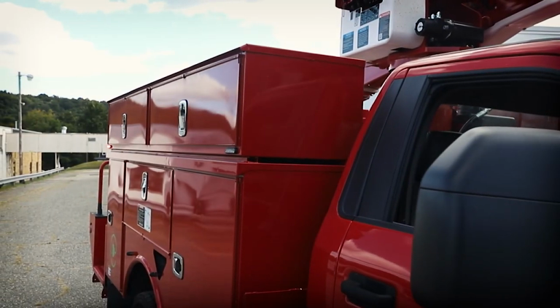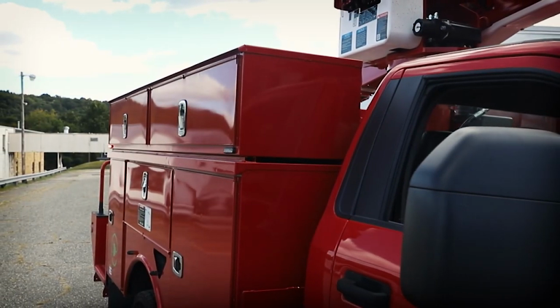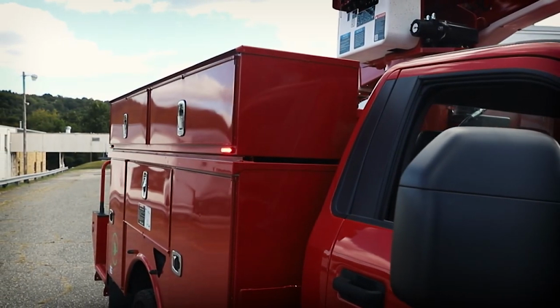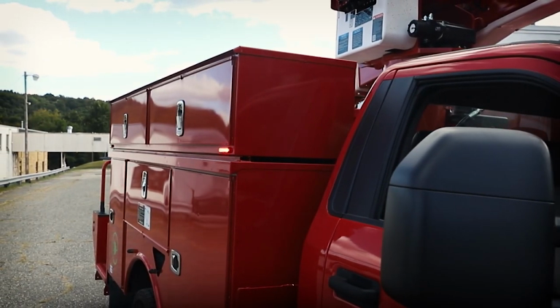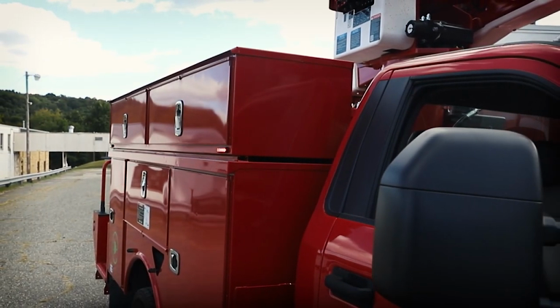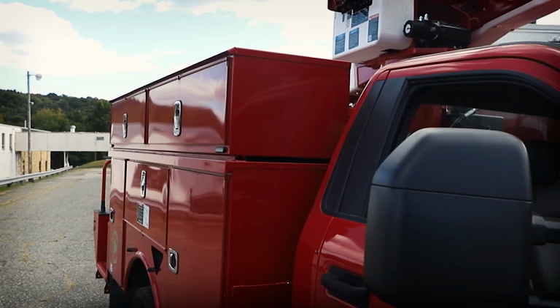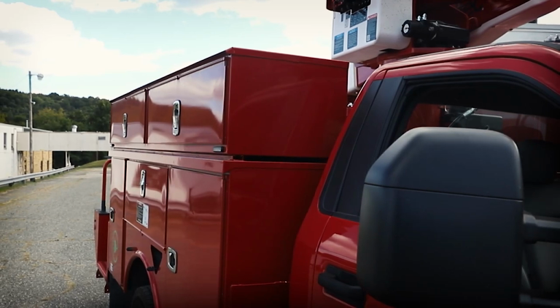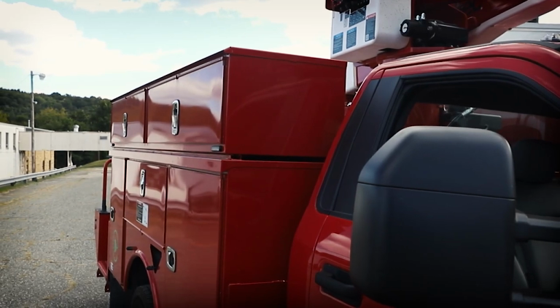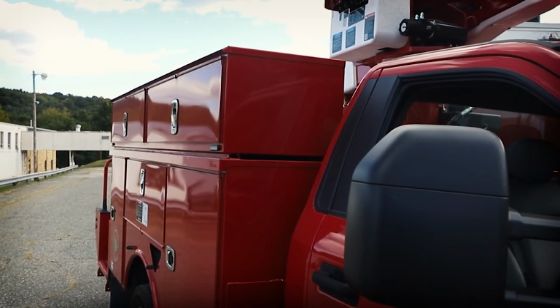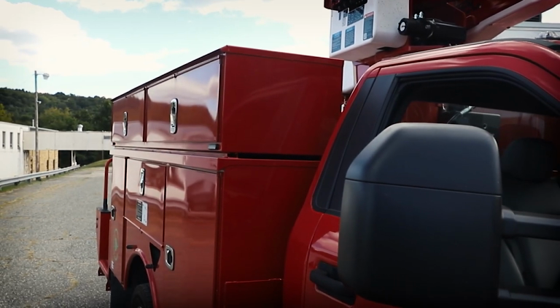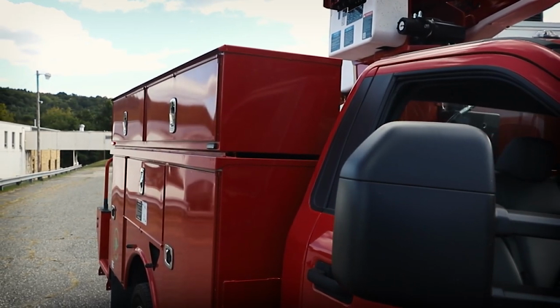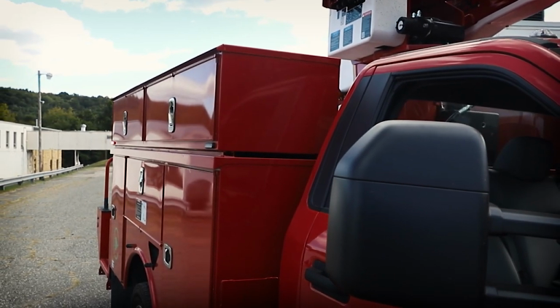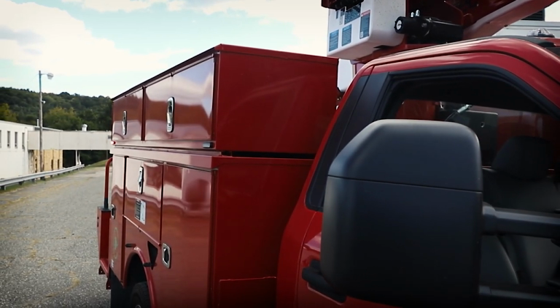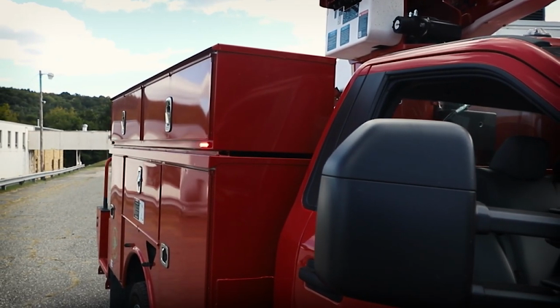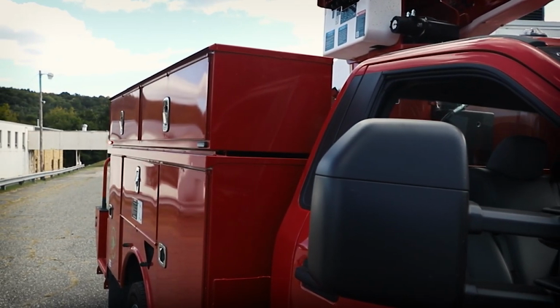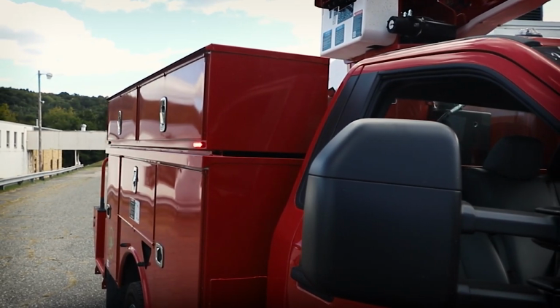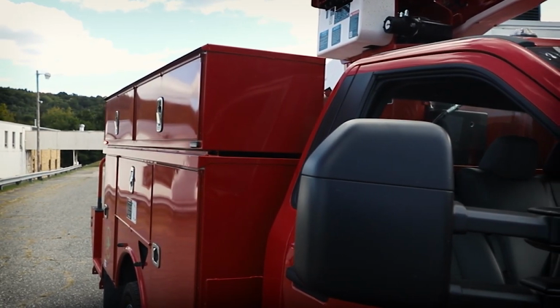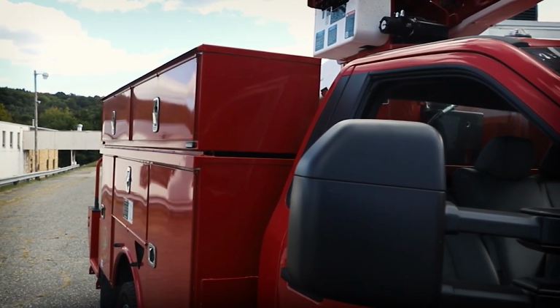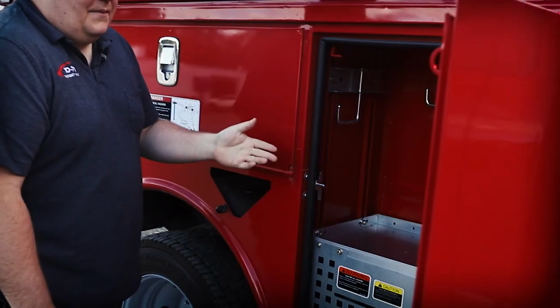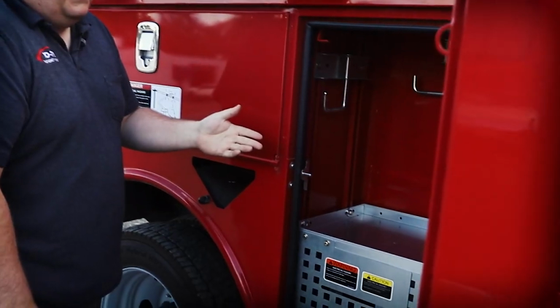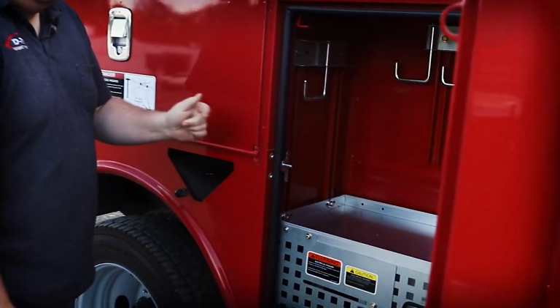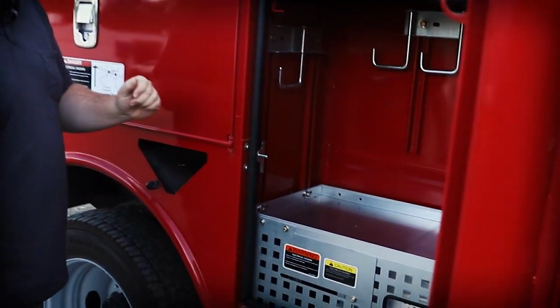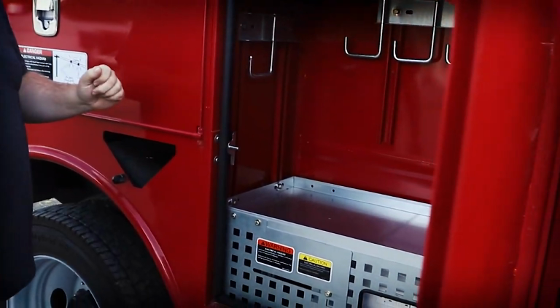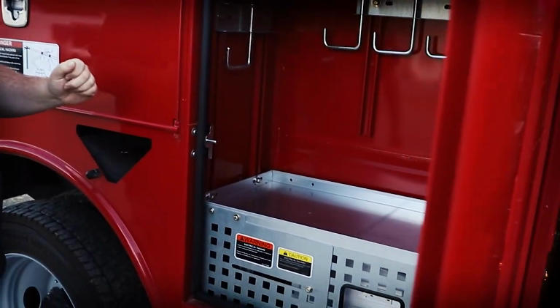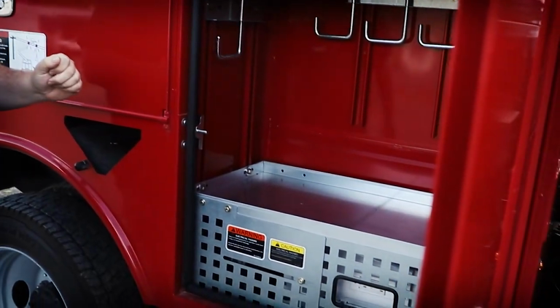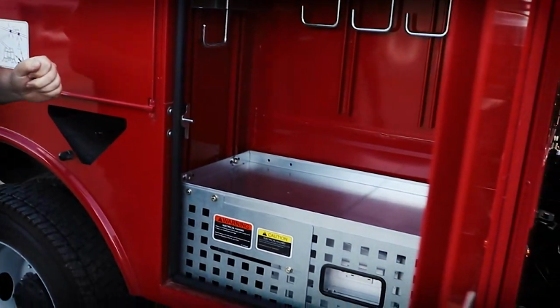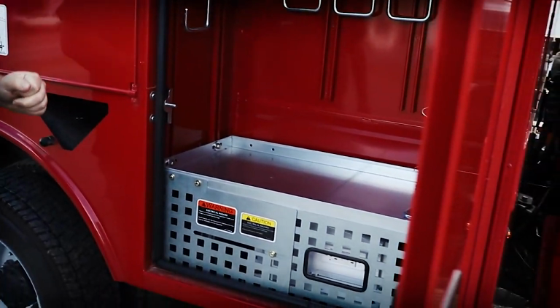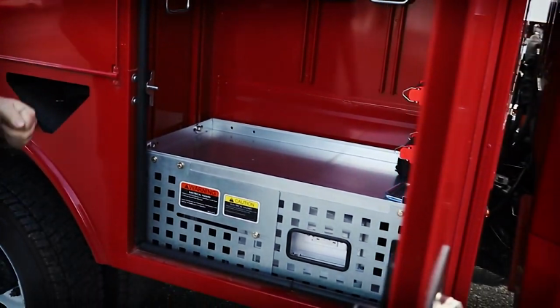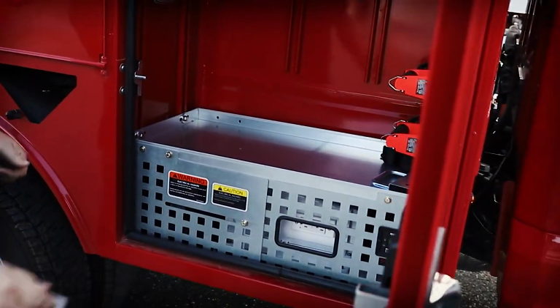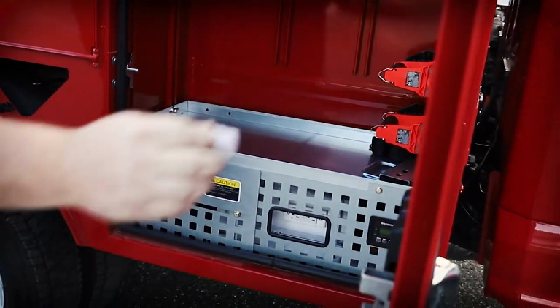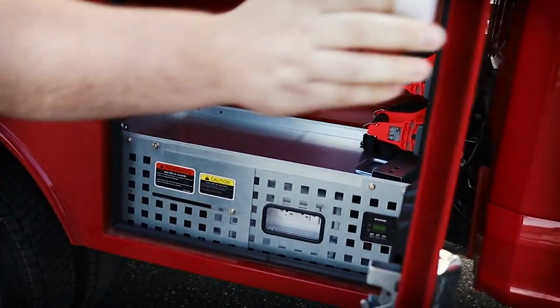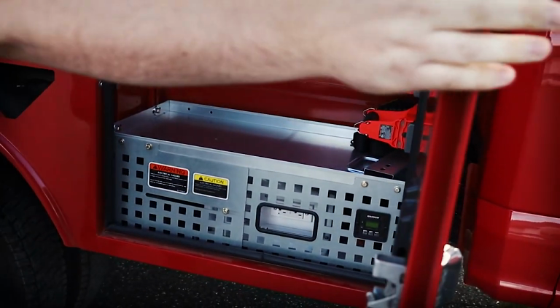In the number one compartment, we mounted some flashlight chargers for them.